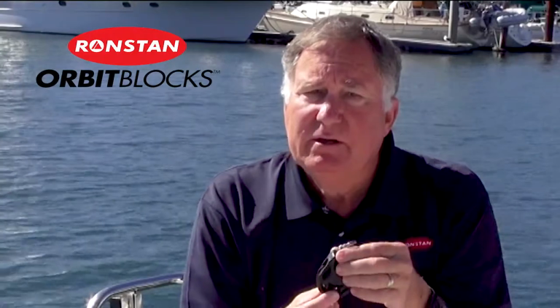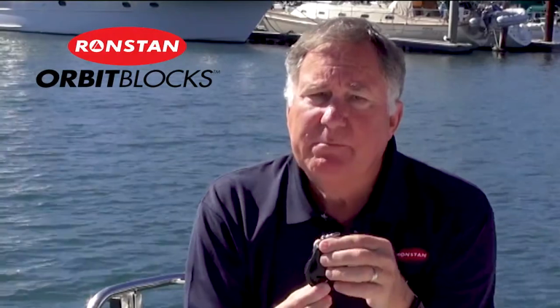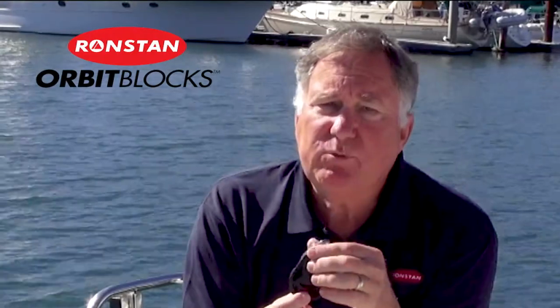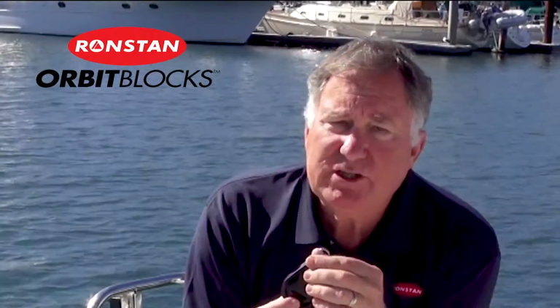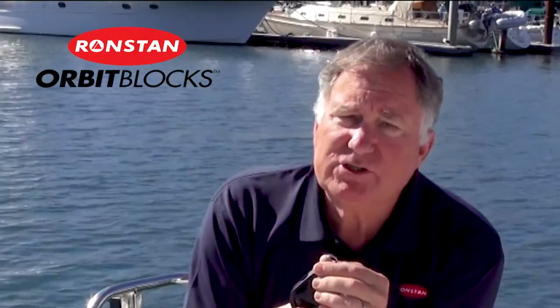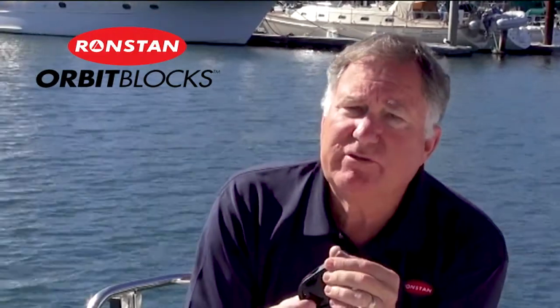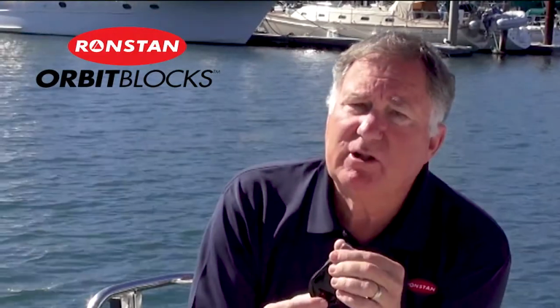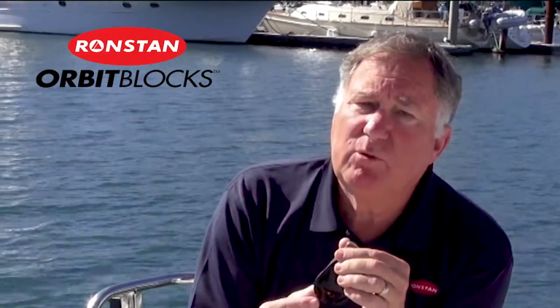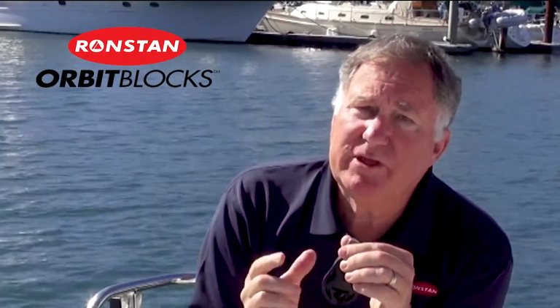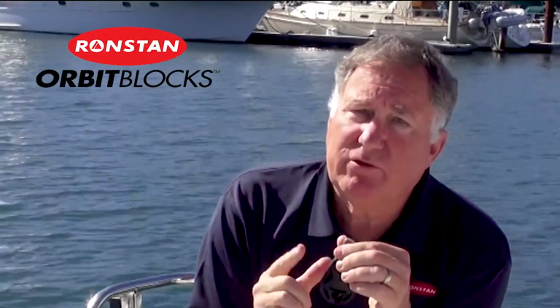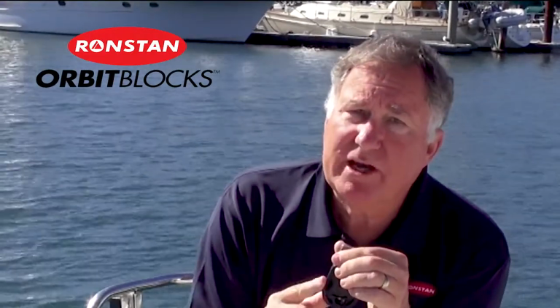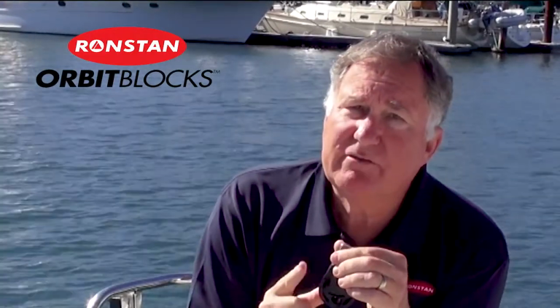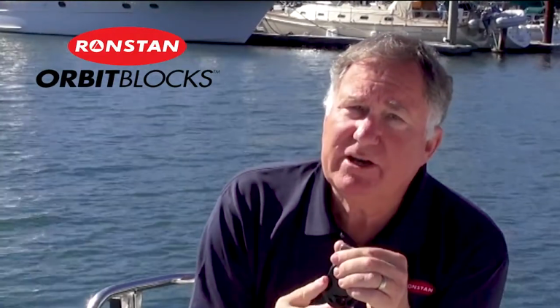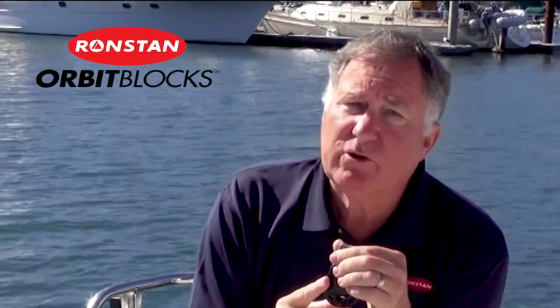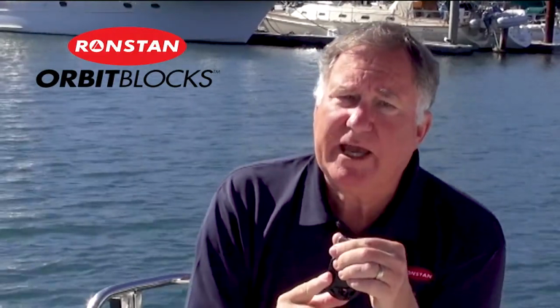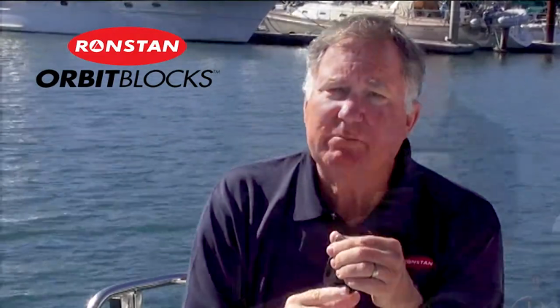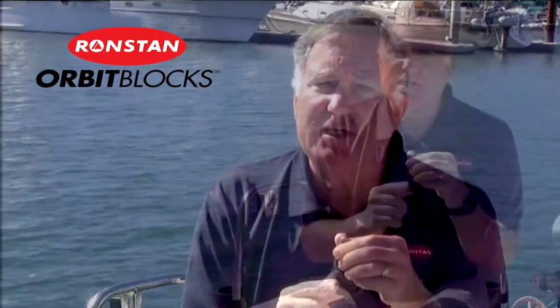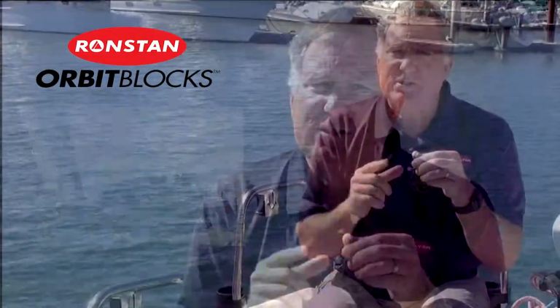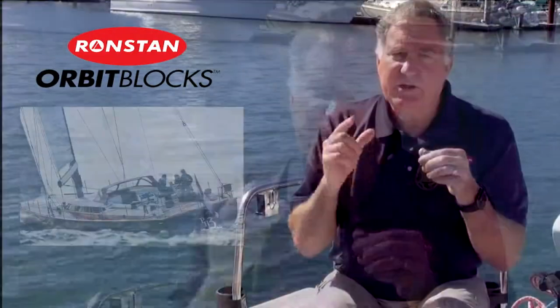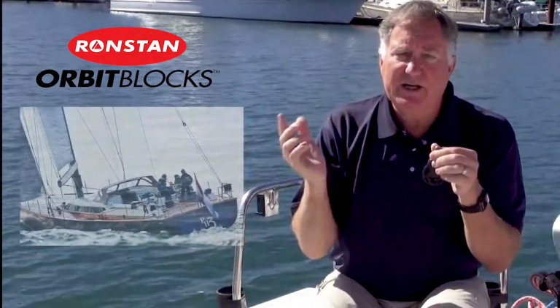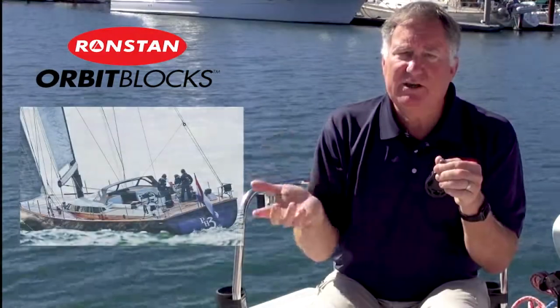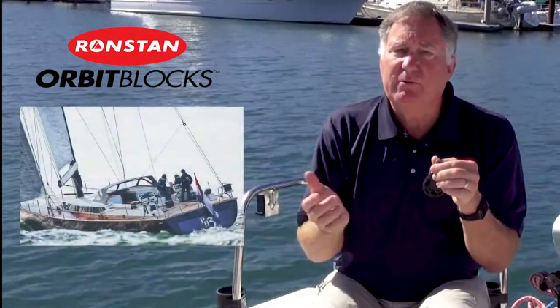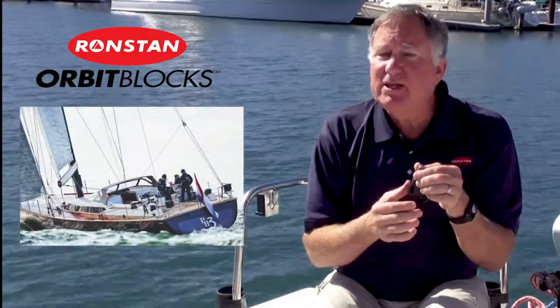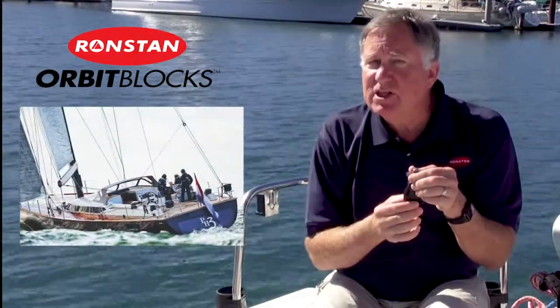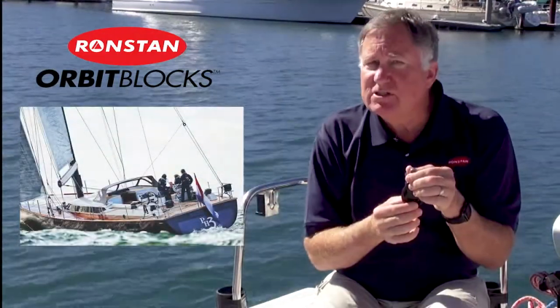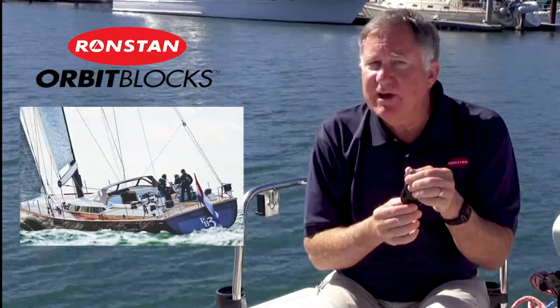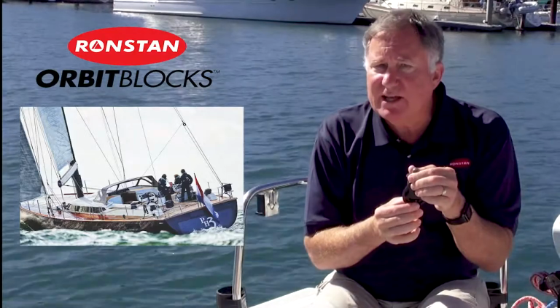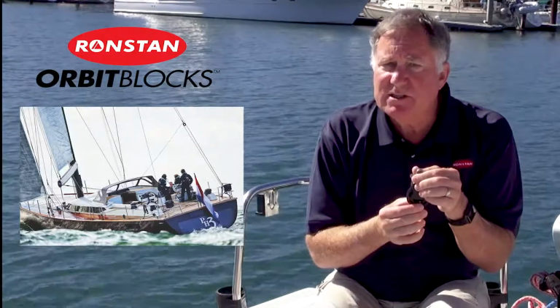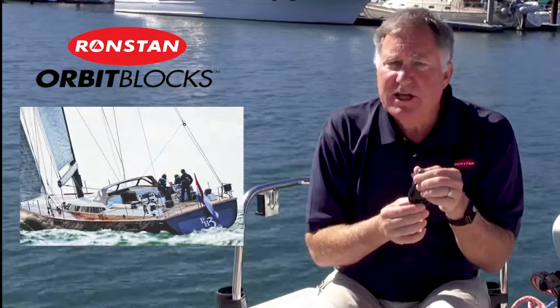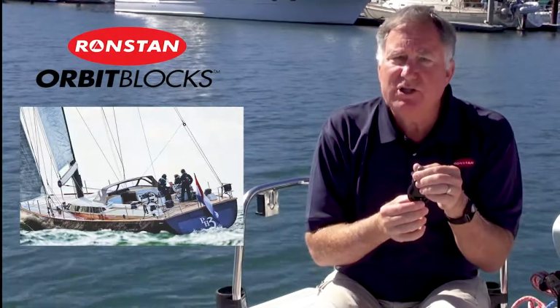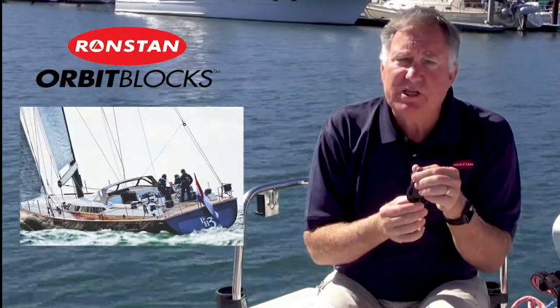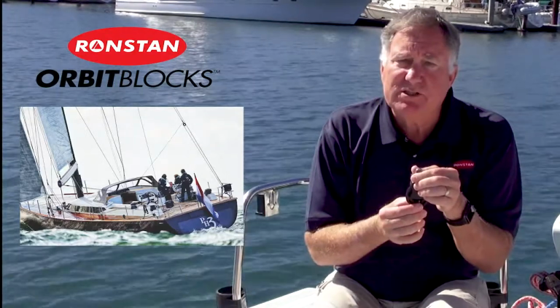Both ranges are available with a variety of integral cam cleats that are ideal for mainsheets, vangs, and gybe sheets.